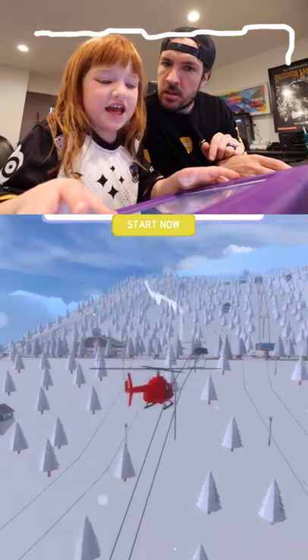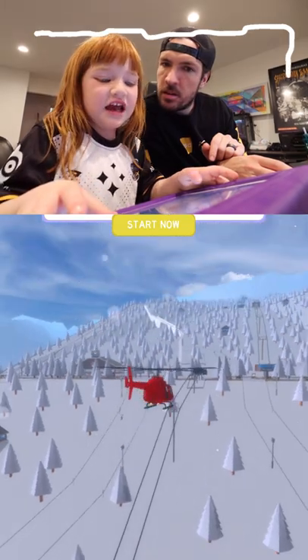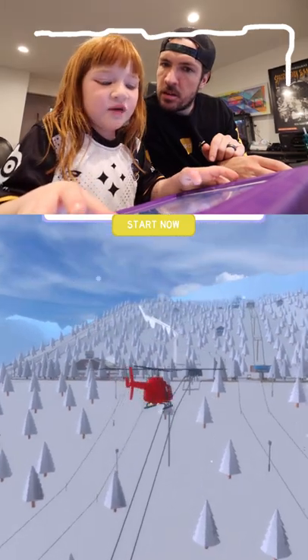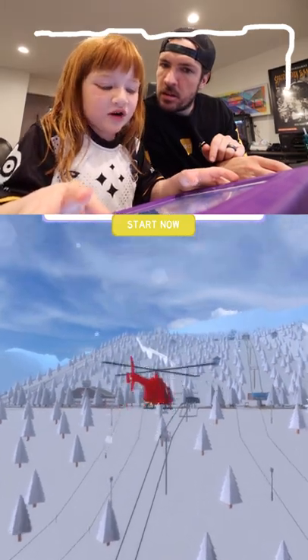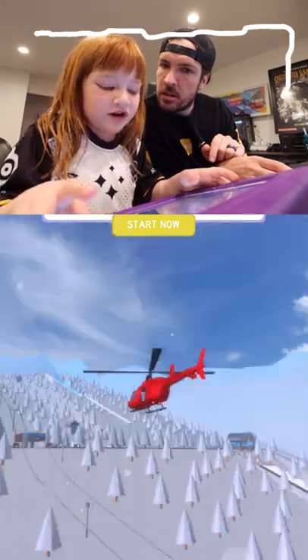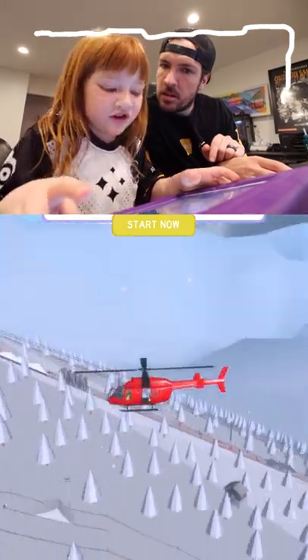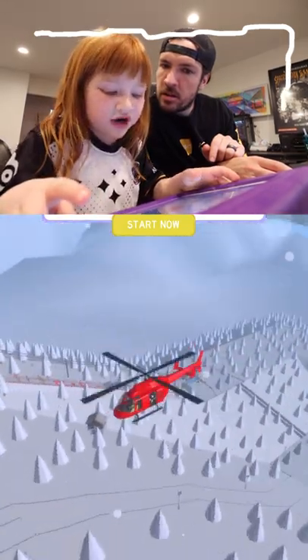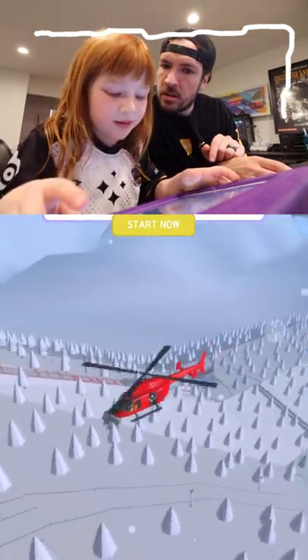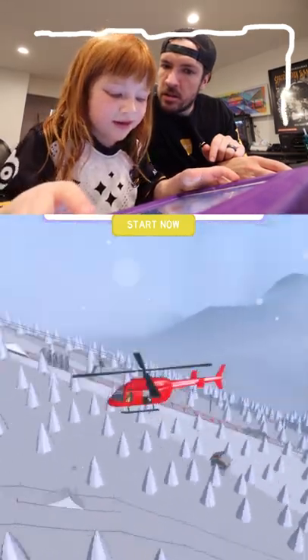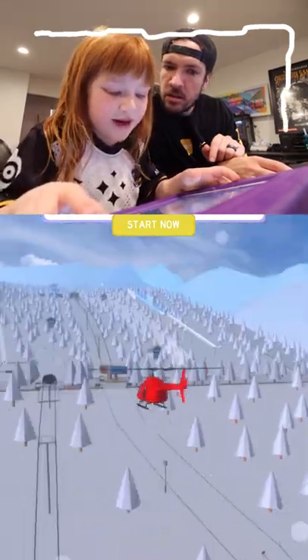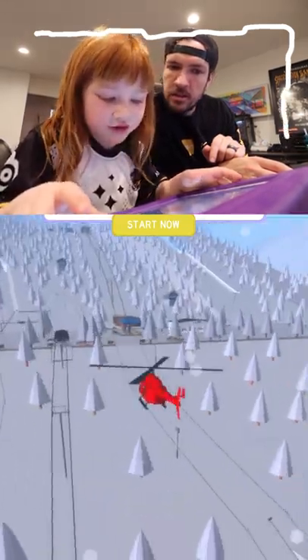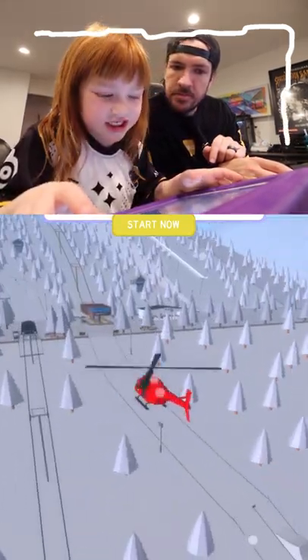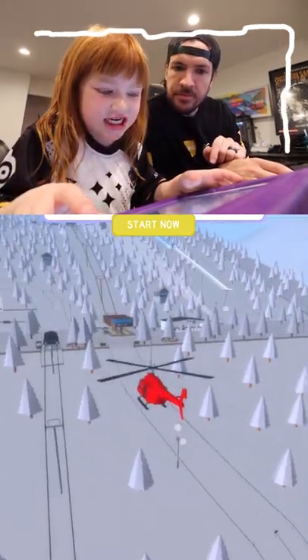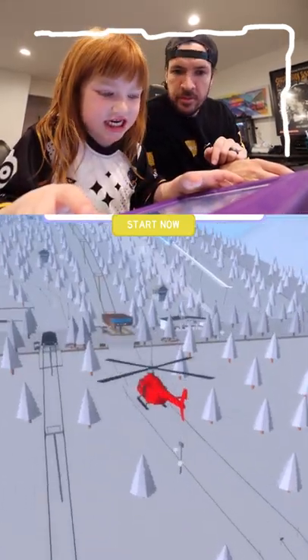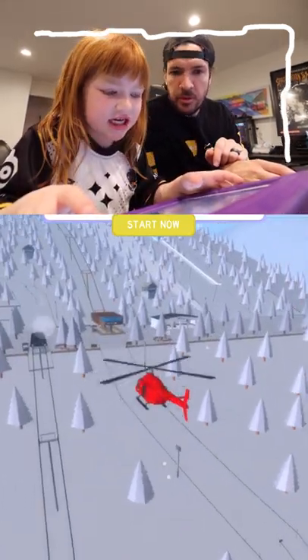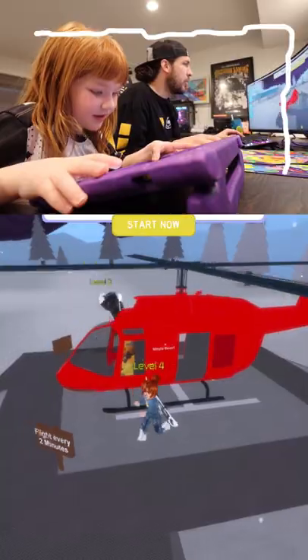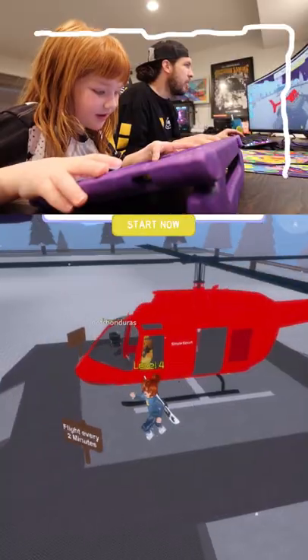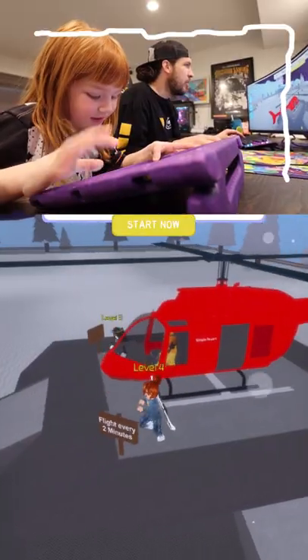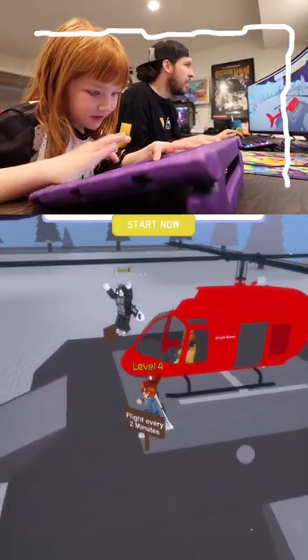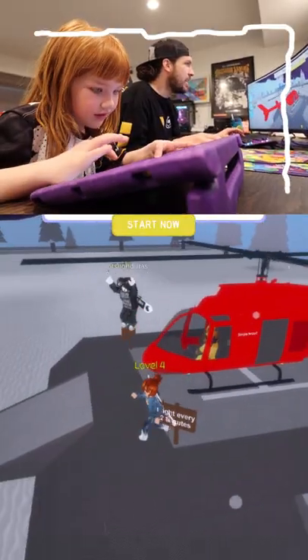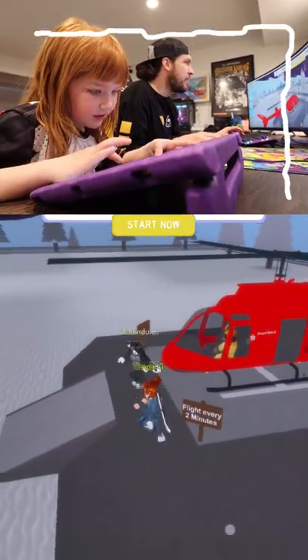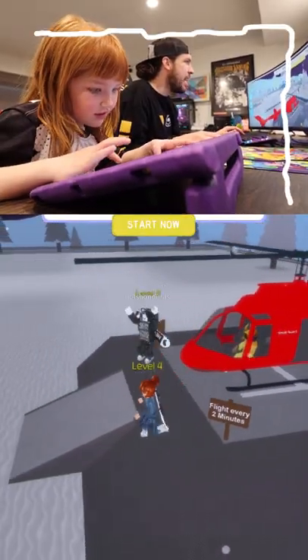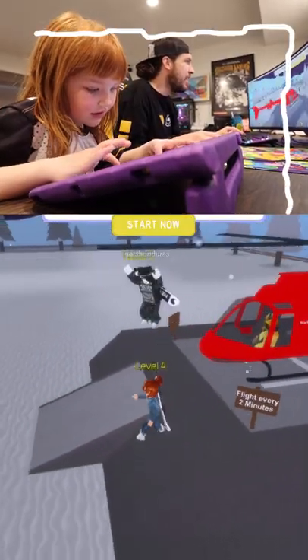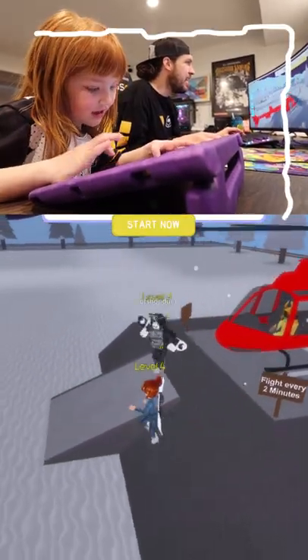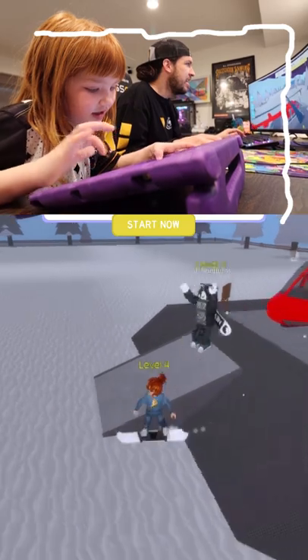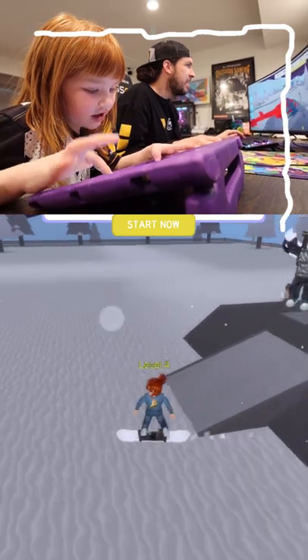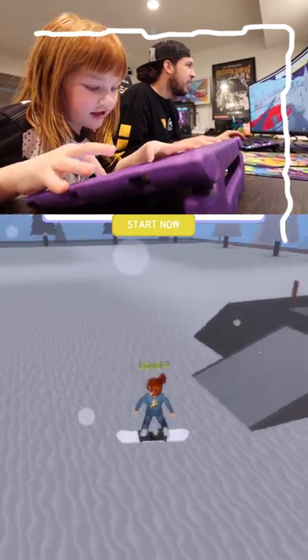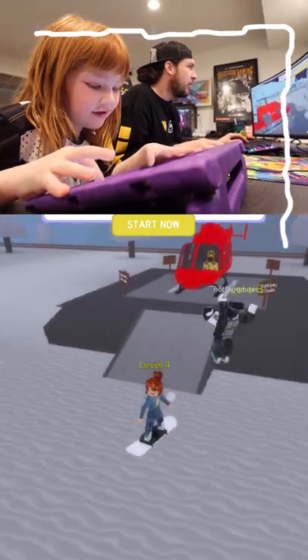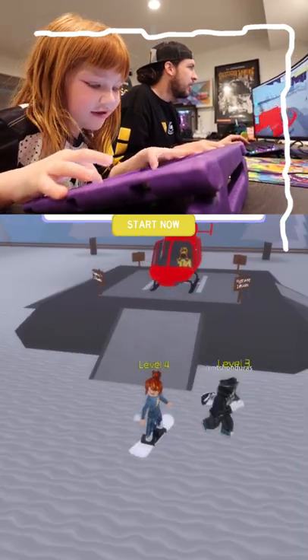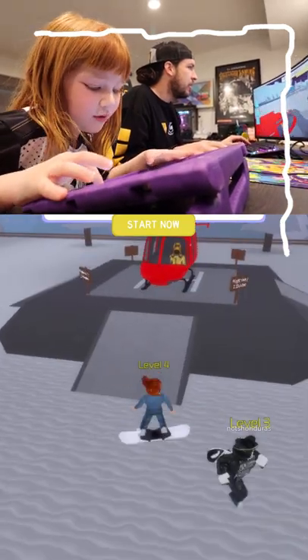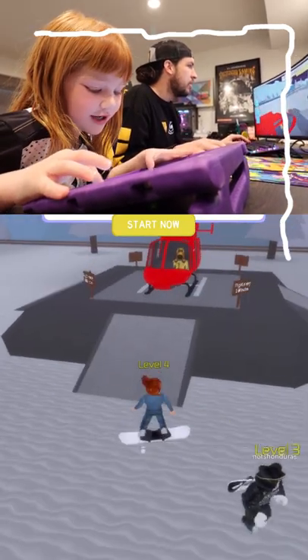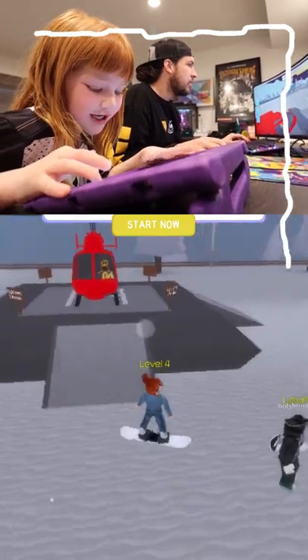And we're going to the top of the mountain. Woo hoo, we're on the top of the mountain. Okay, get your snowboard on.